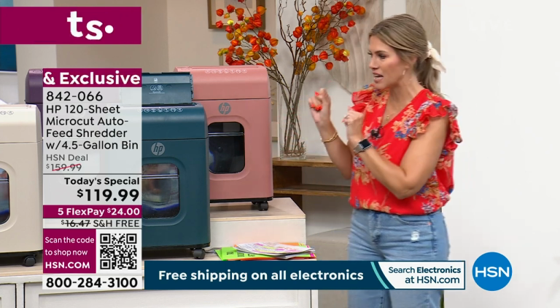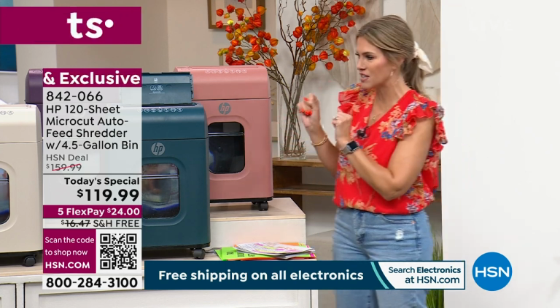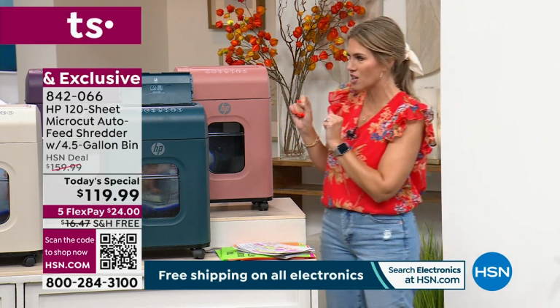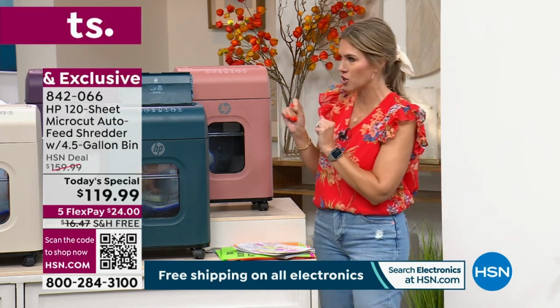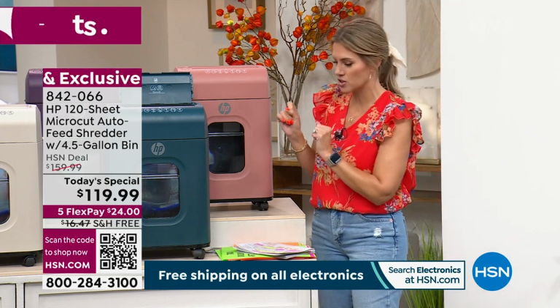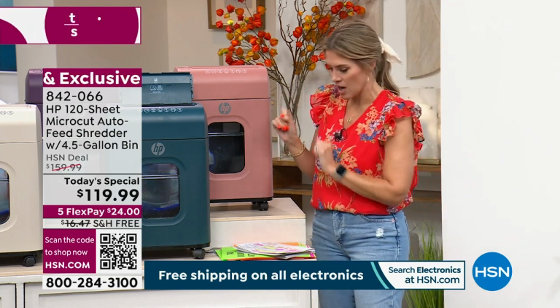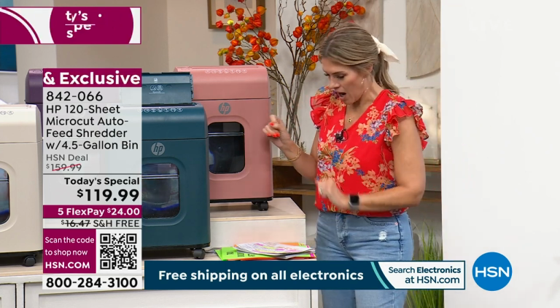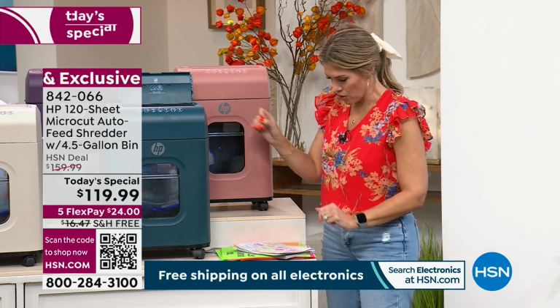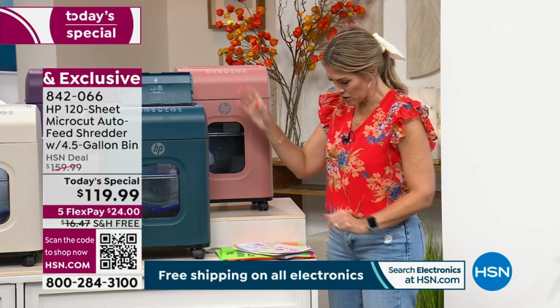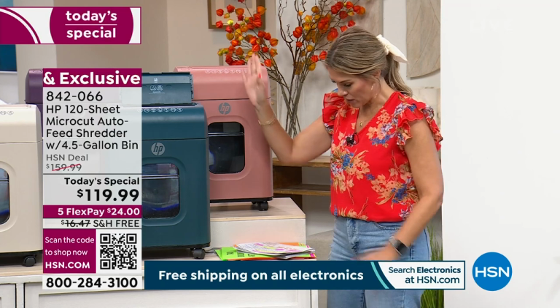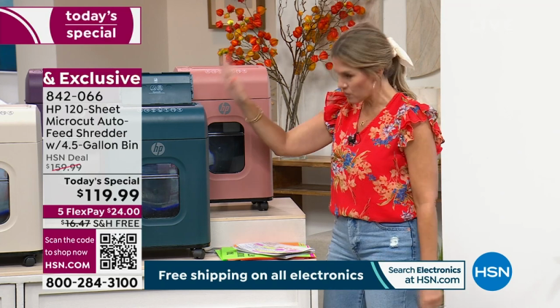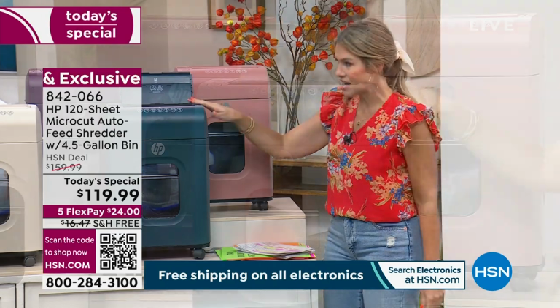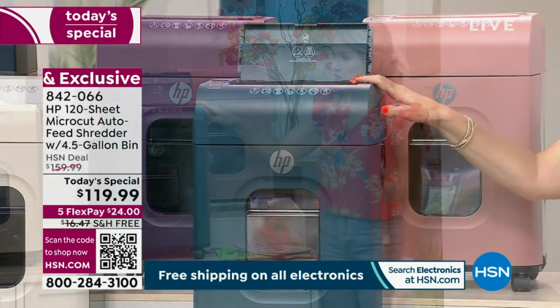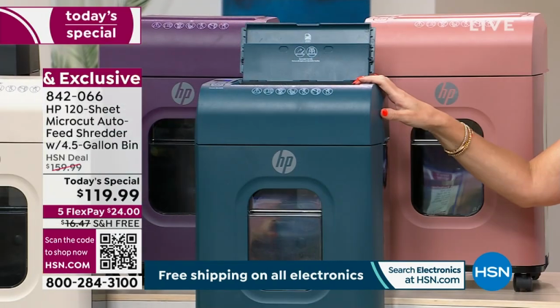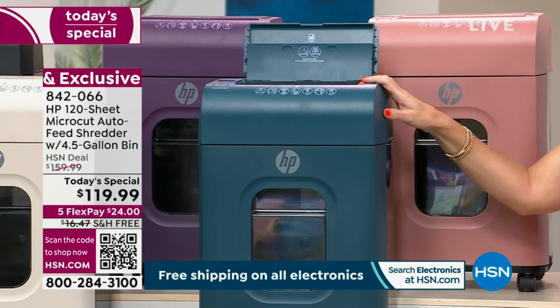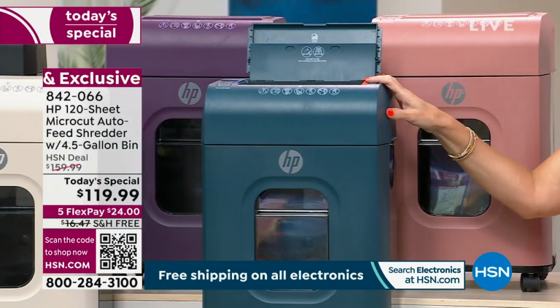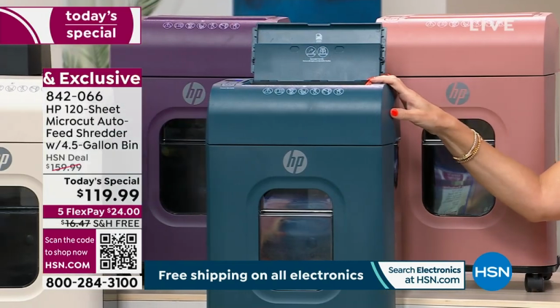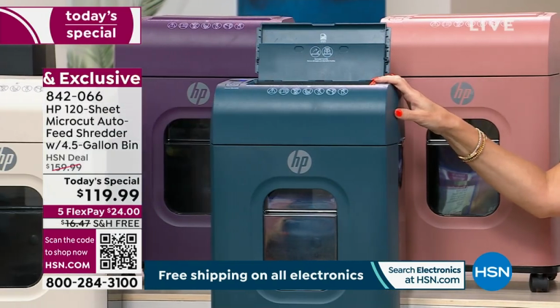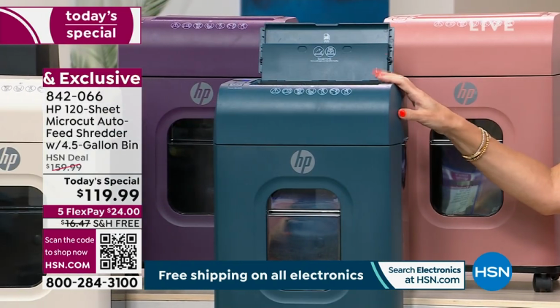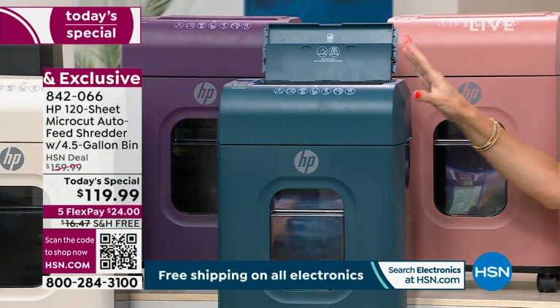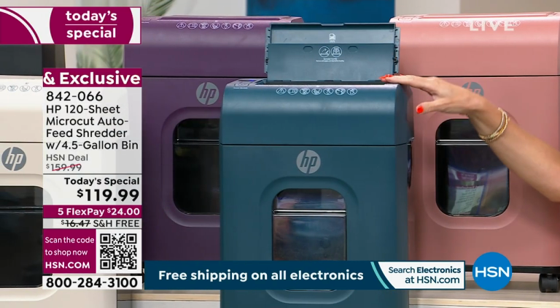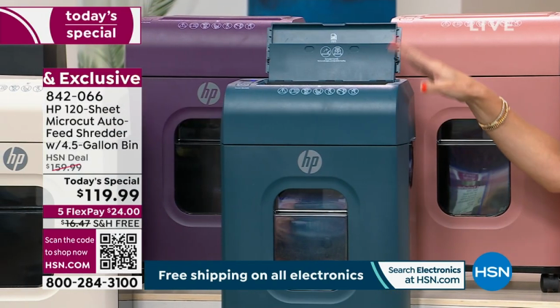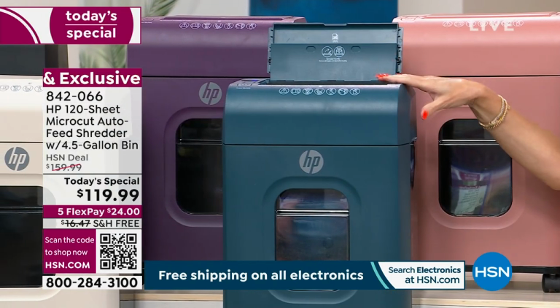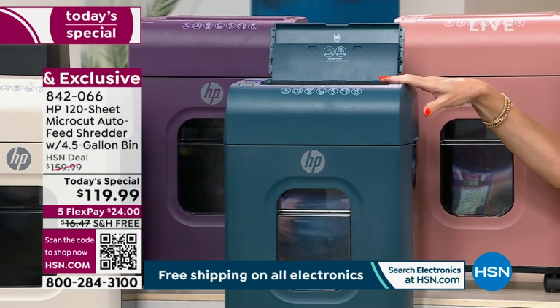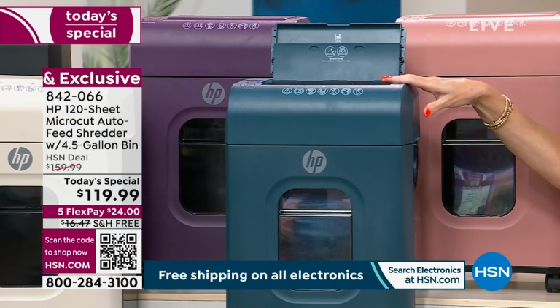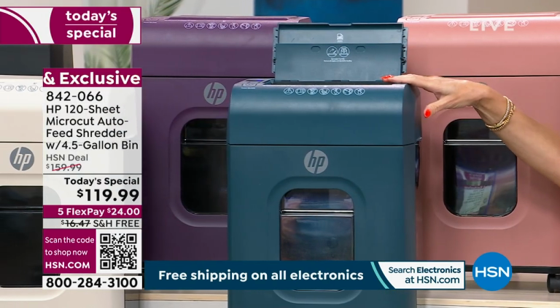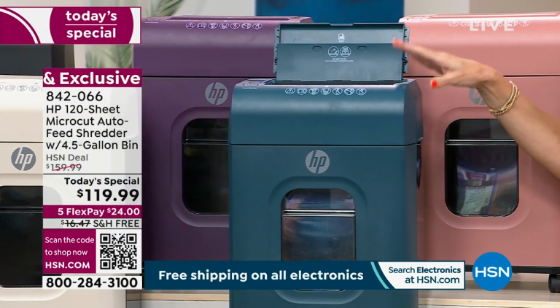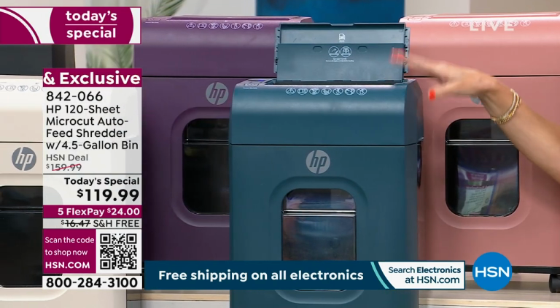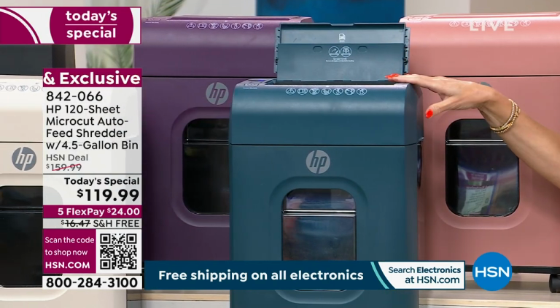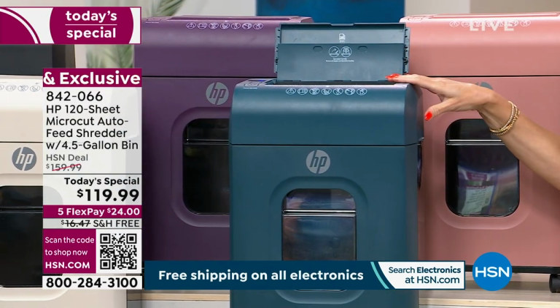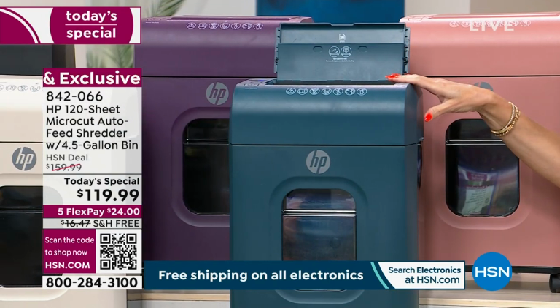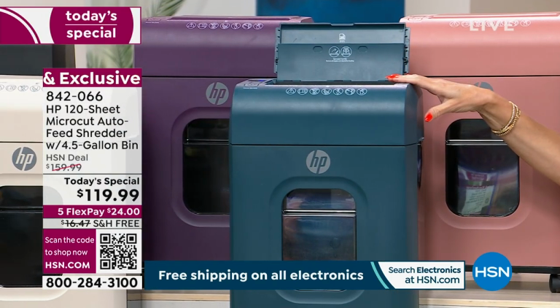Let me dive into the colors quickly. Right here in front is this teal — and we have brand new colors.